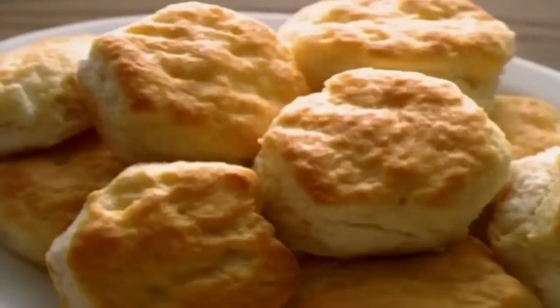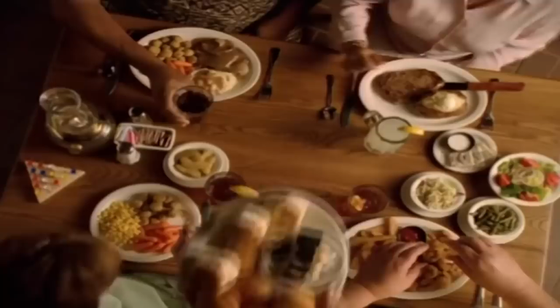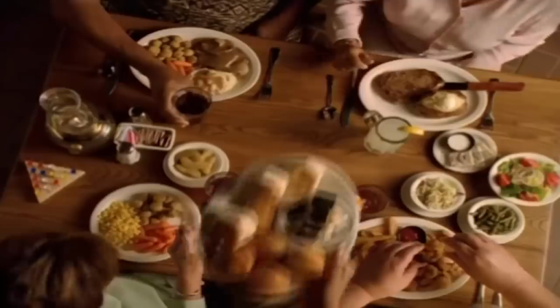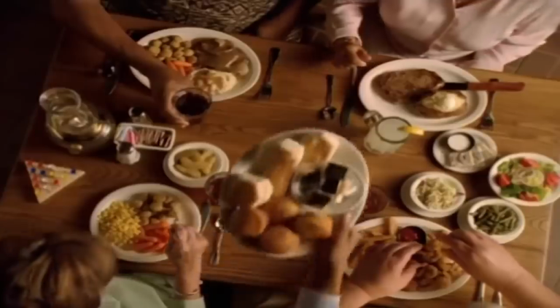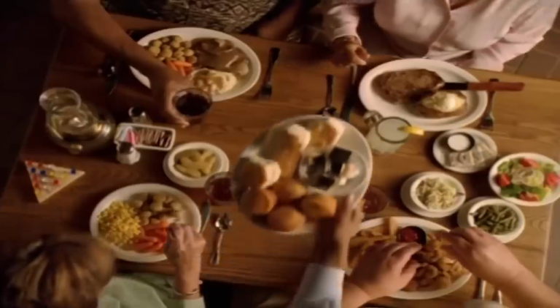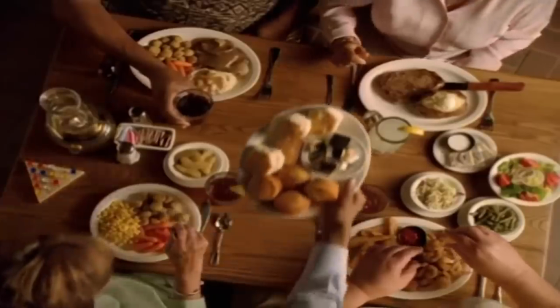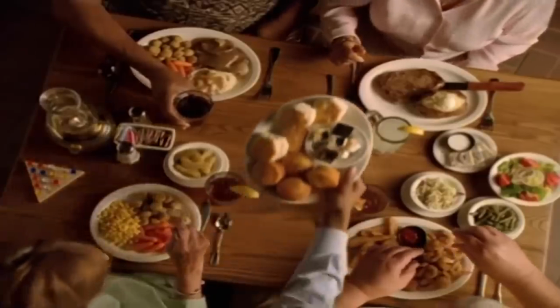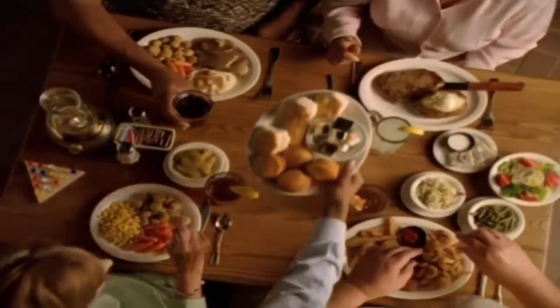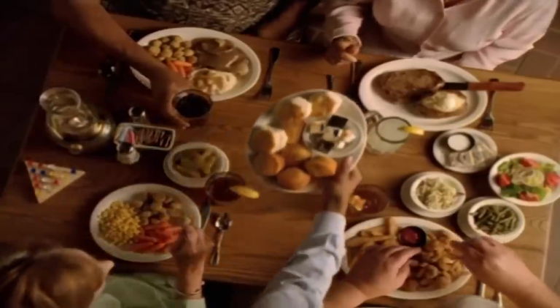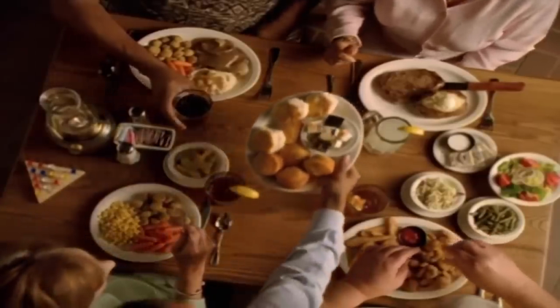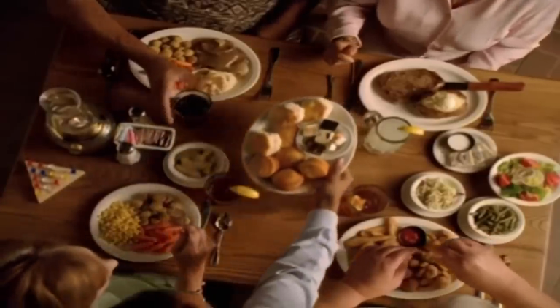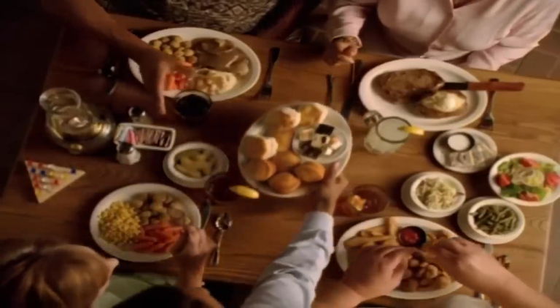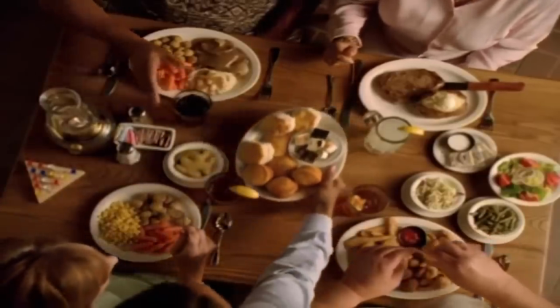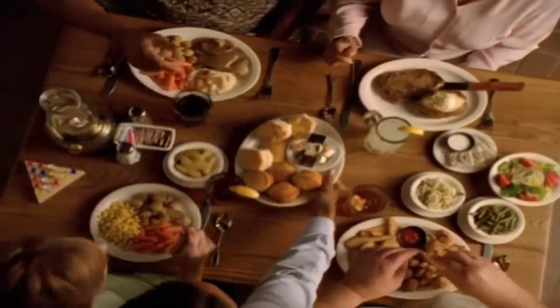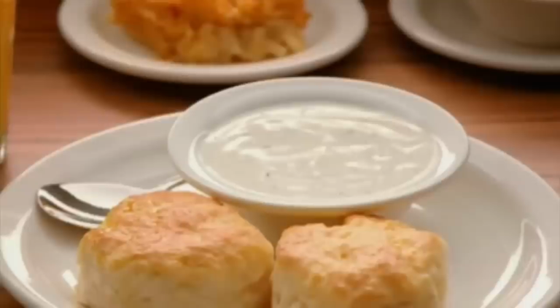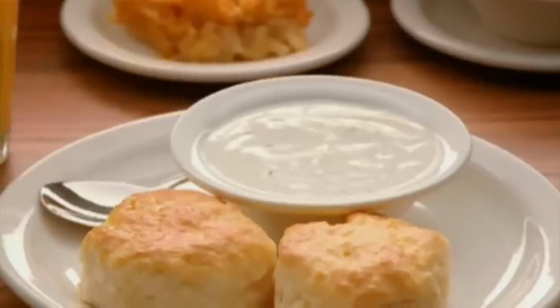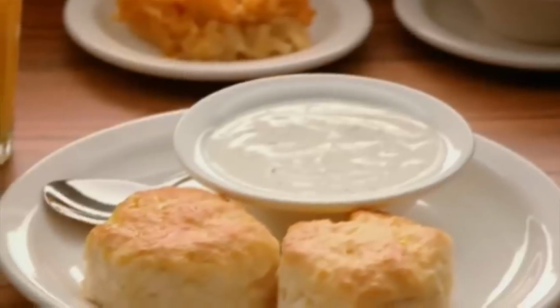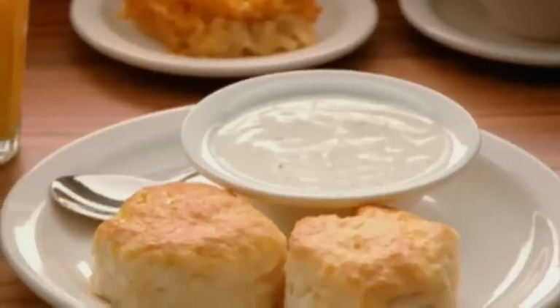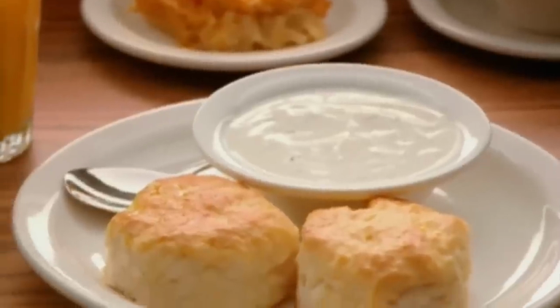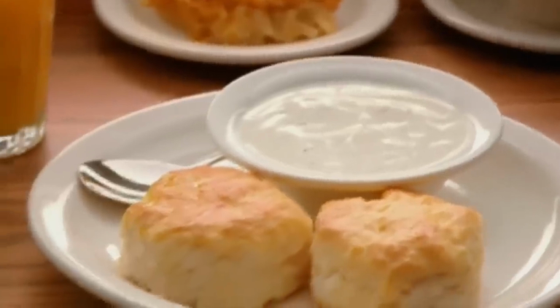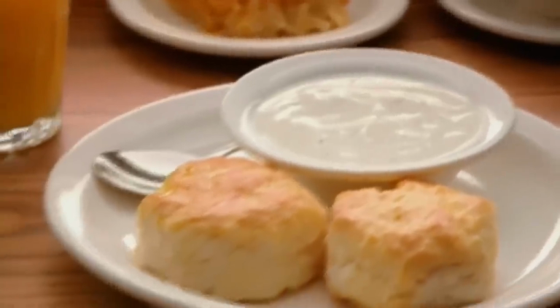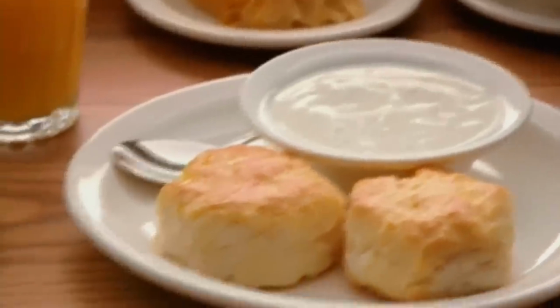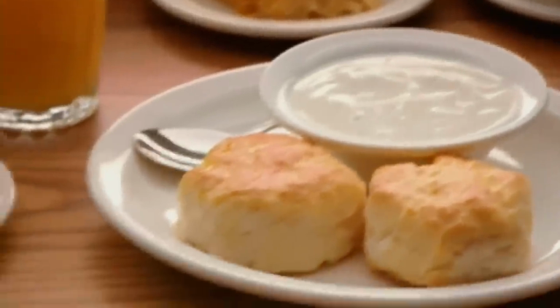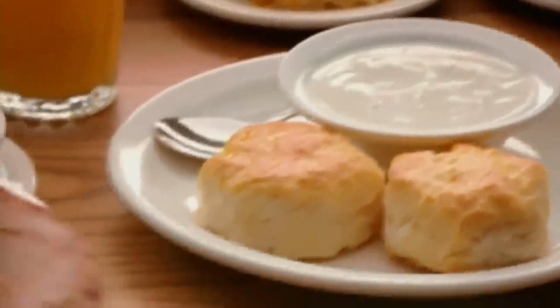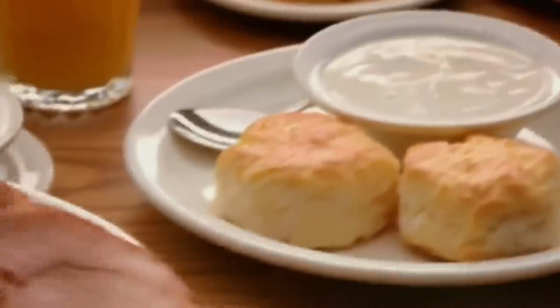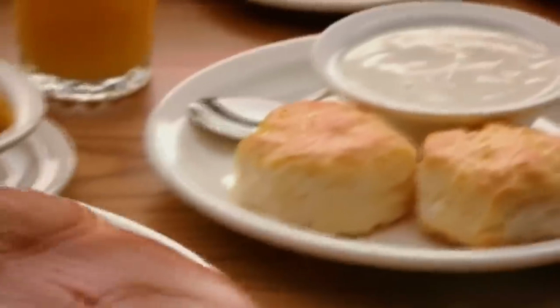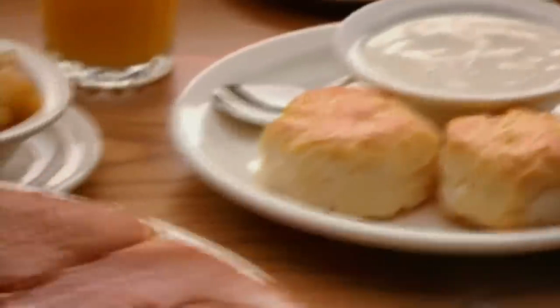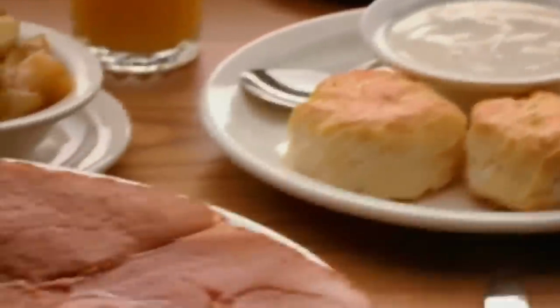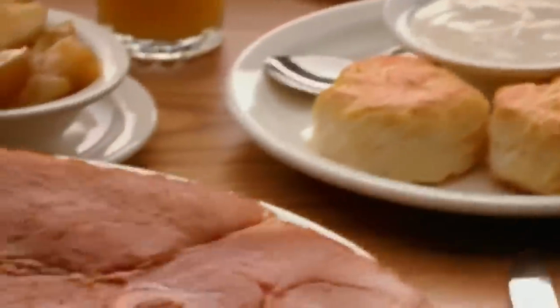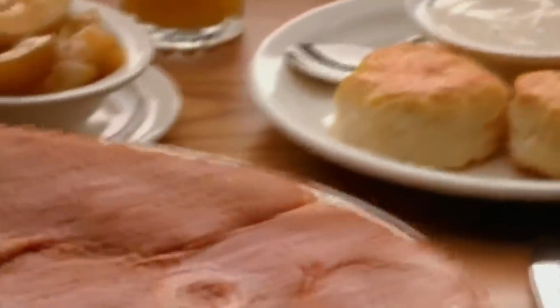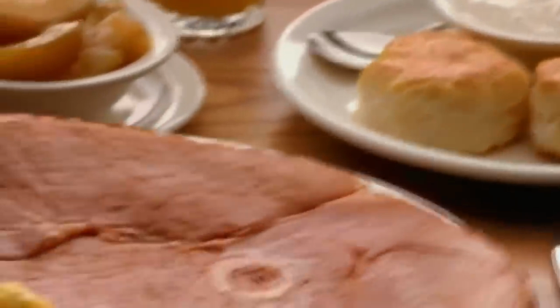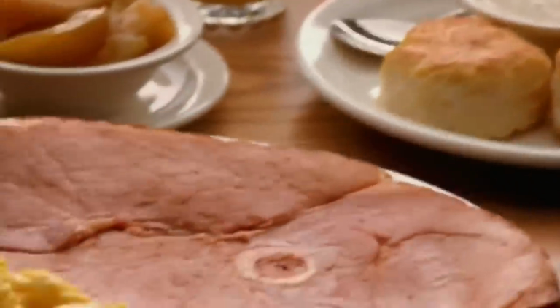According to another Redditor who claims to be a line cook at Cracker Barrel, the roux for the gravy comes pre-made and, quote, "we just add milk and heat till it thickens."